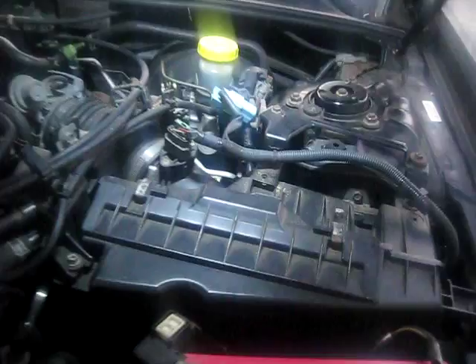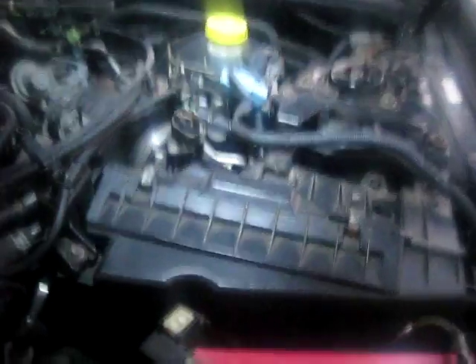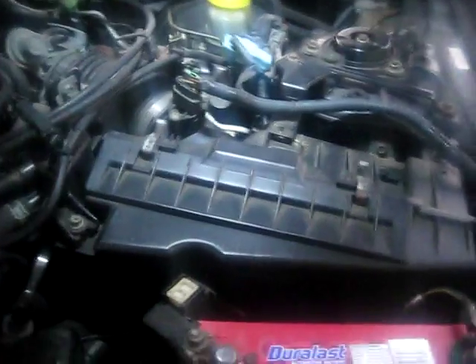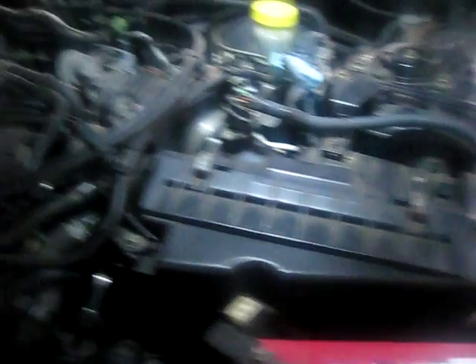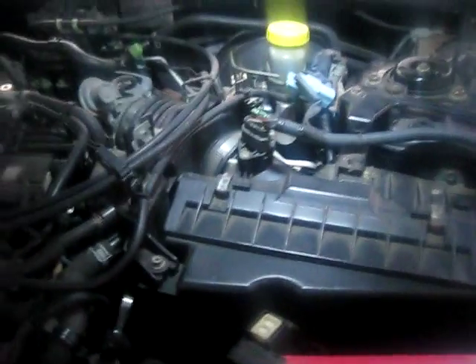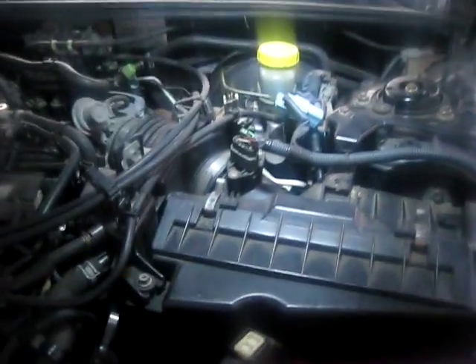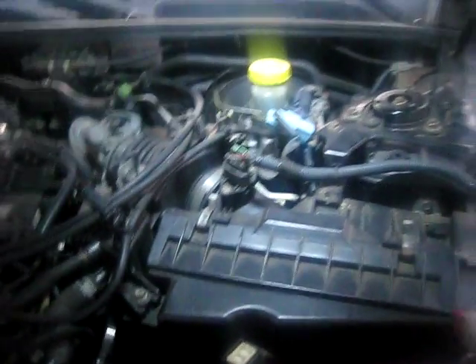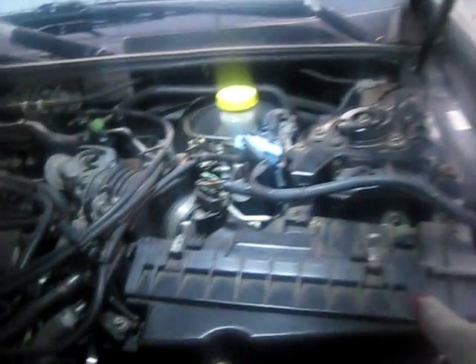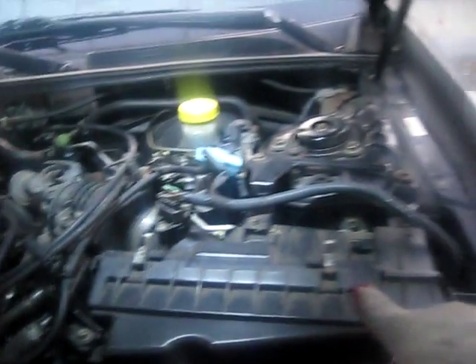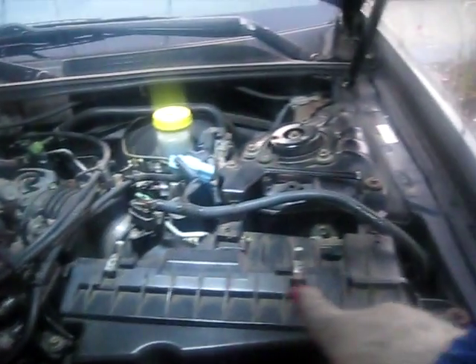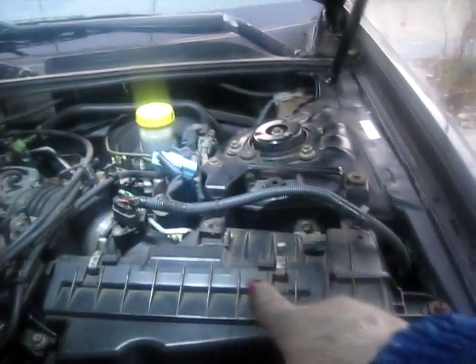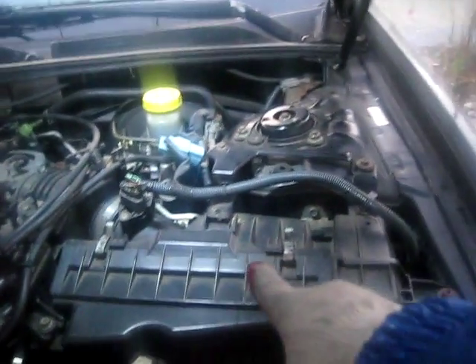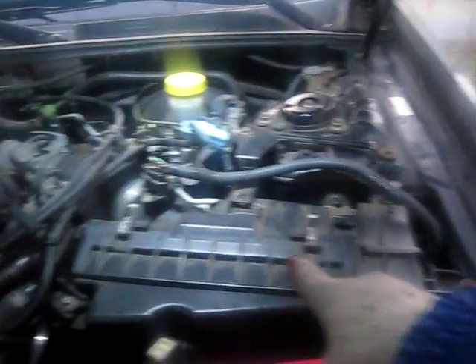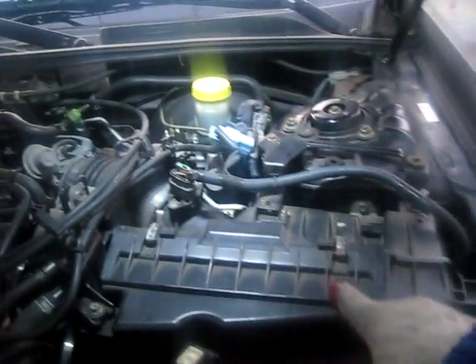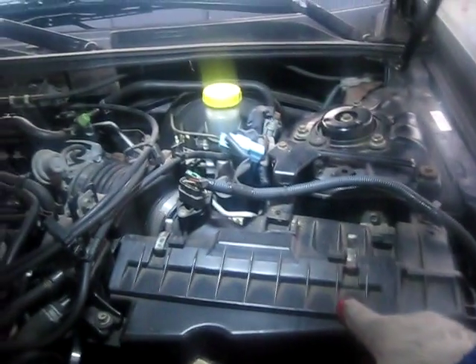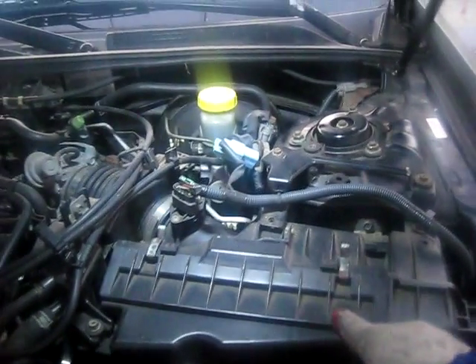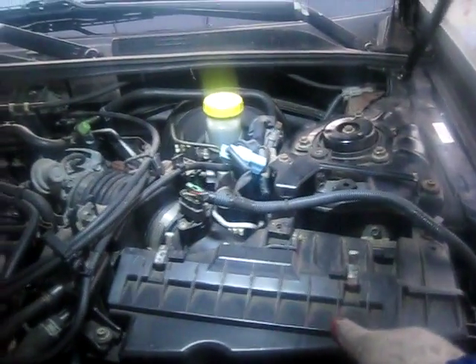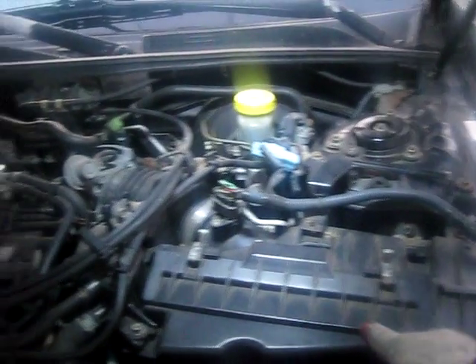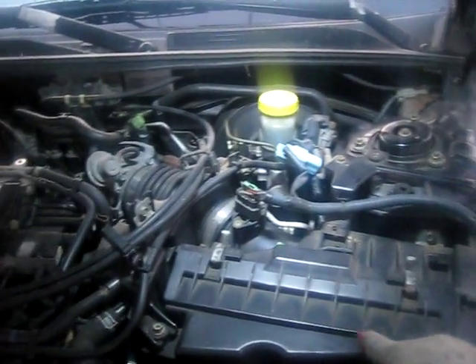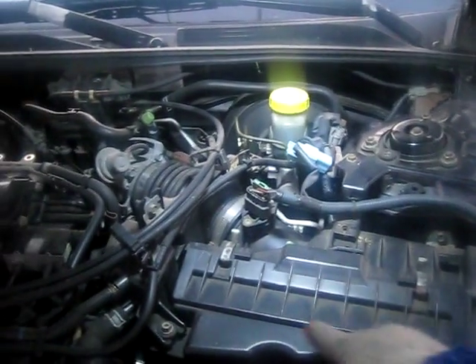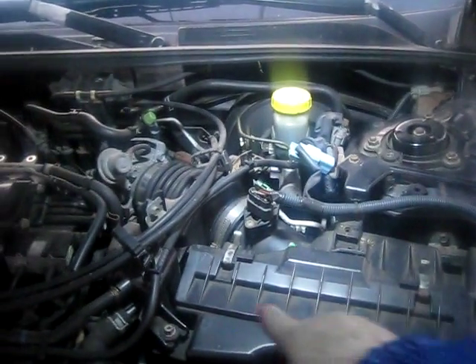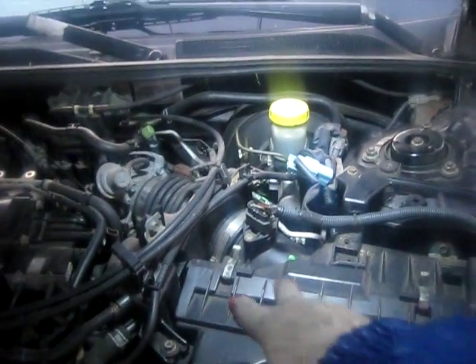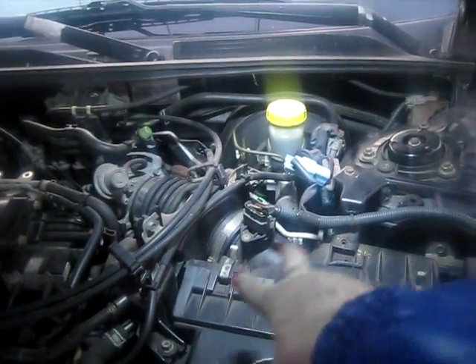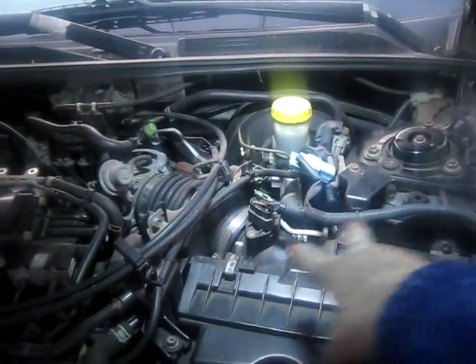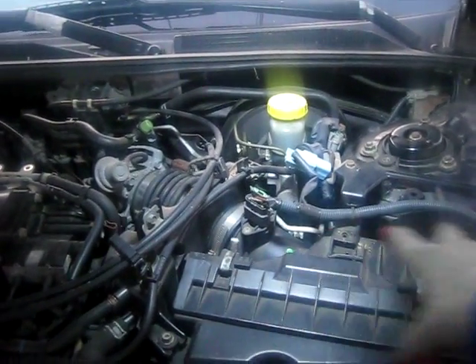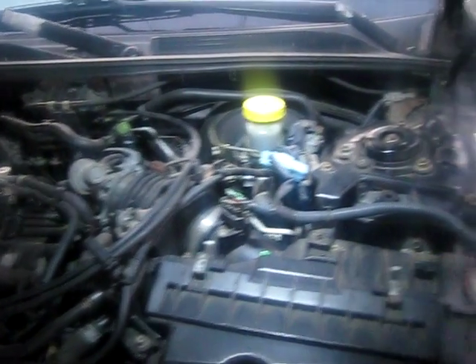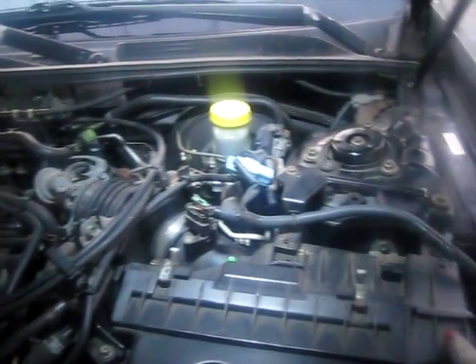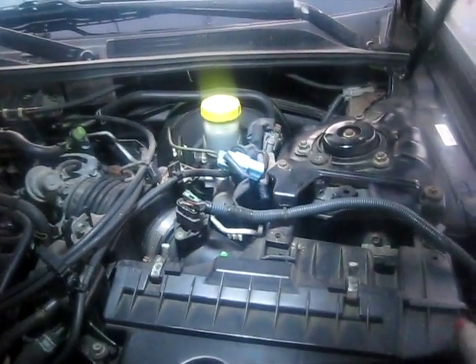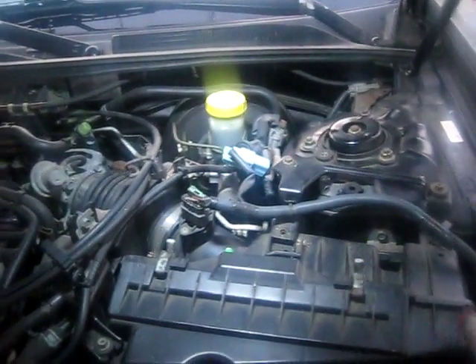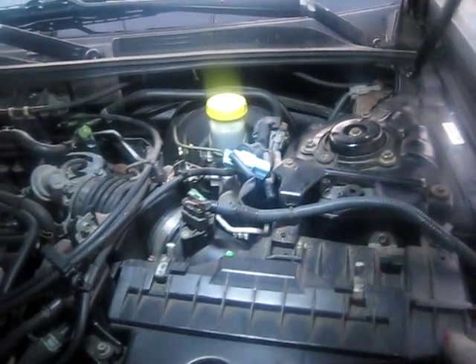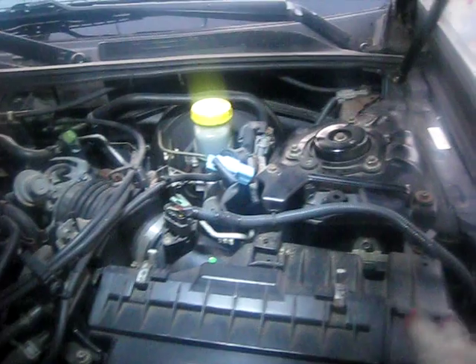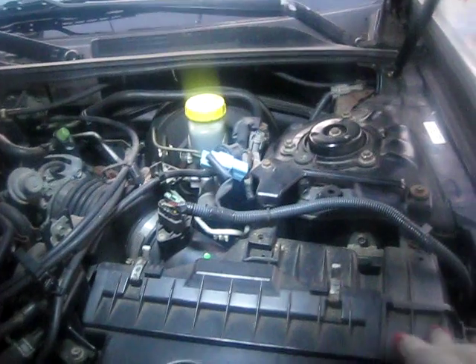This is the air filter housing right there — this big black box.